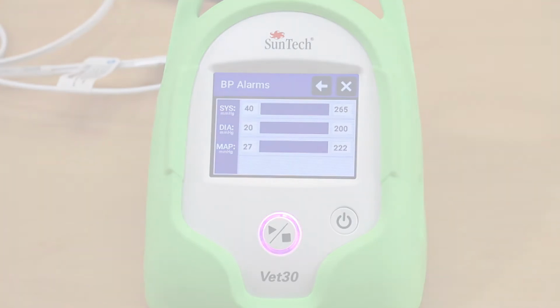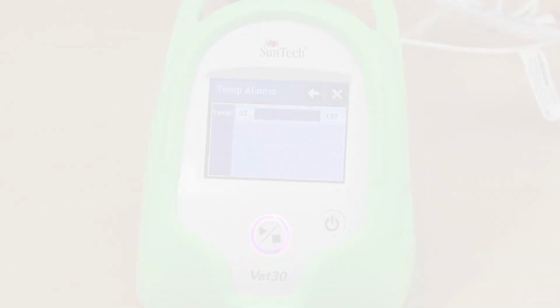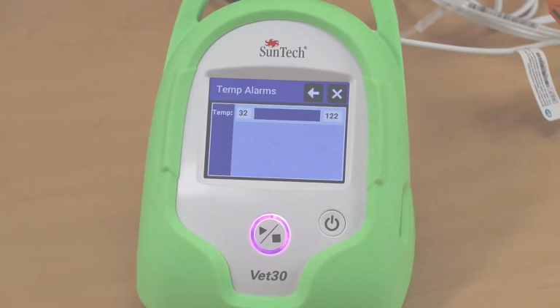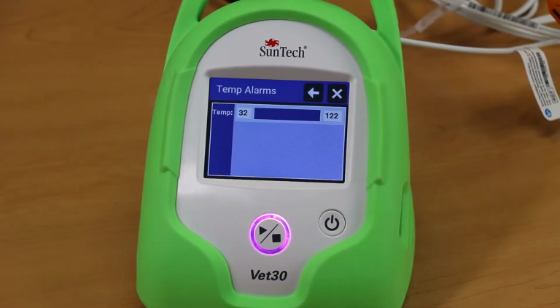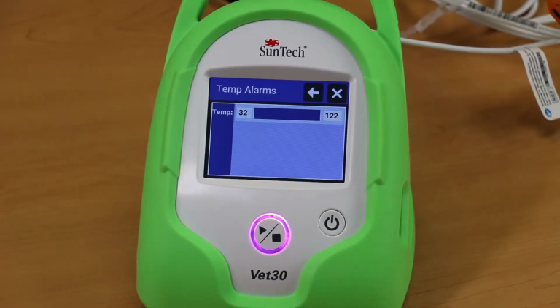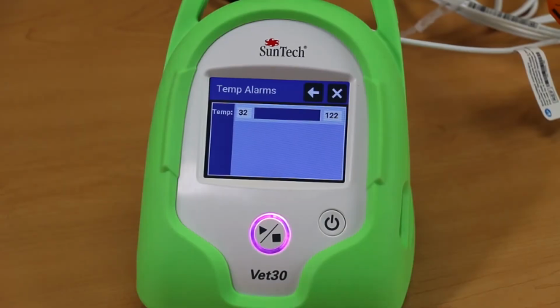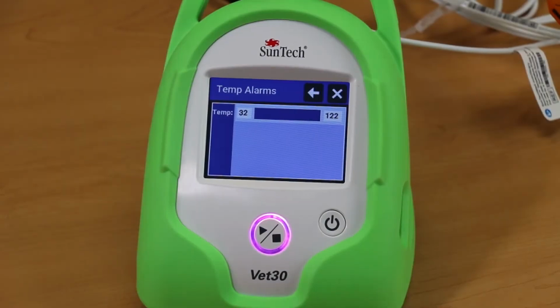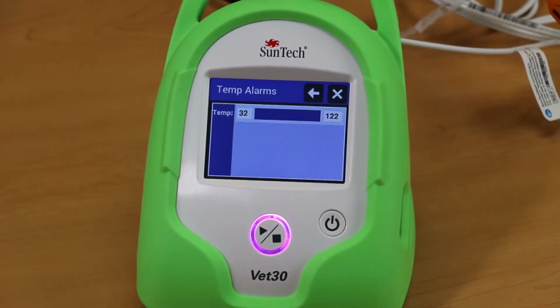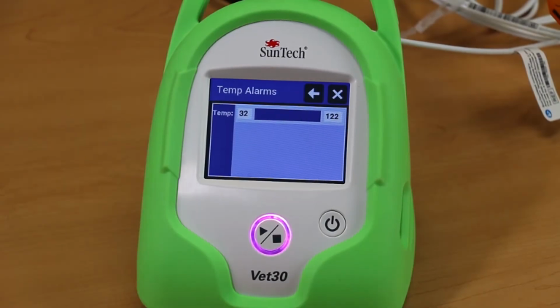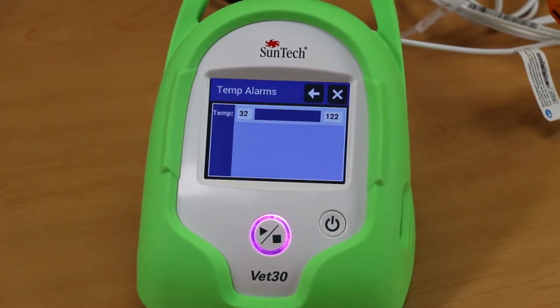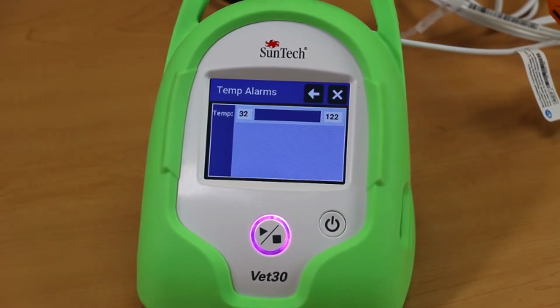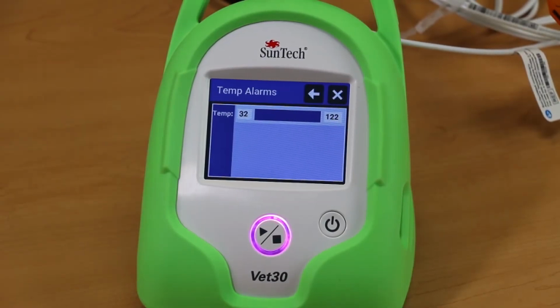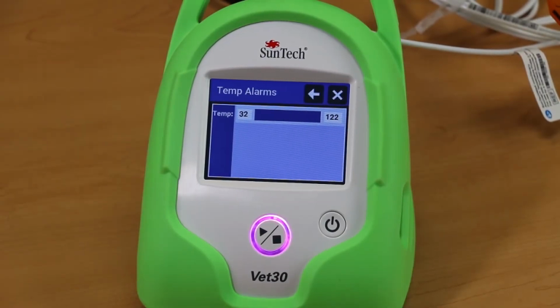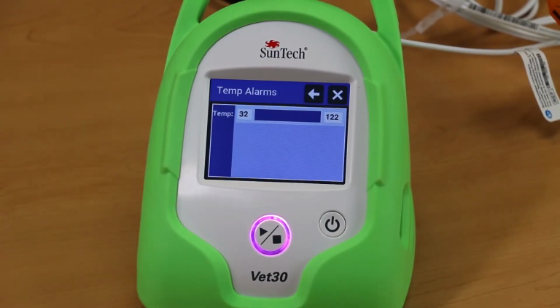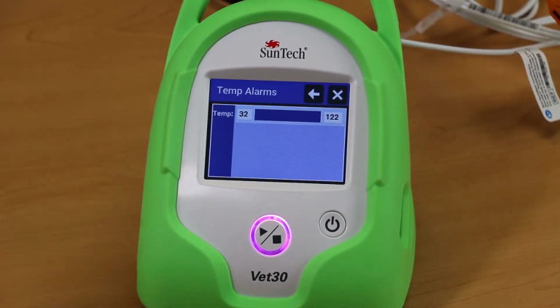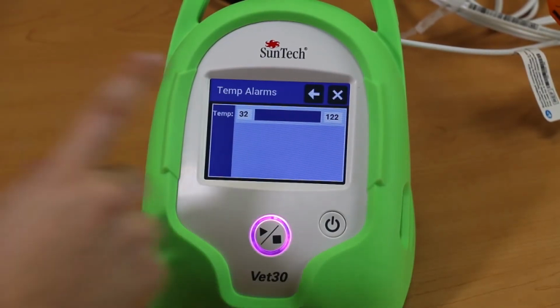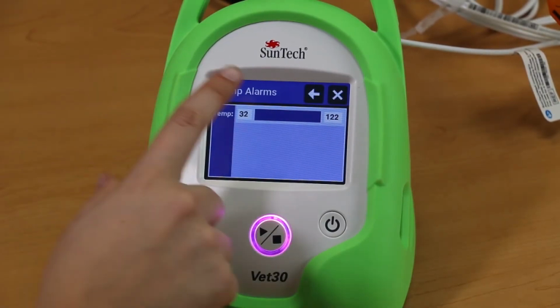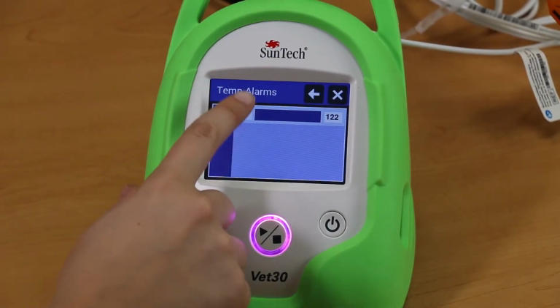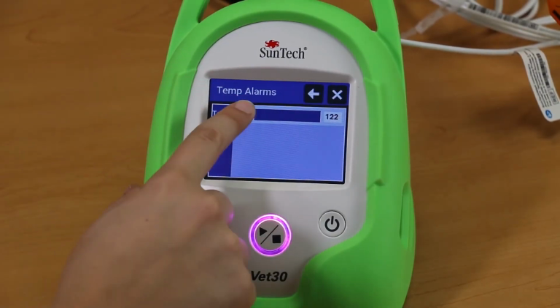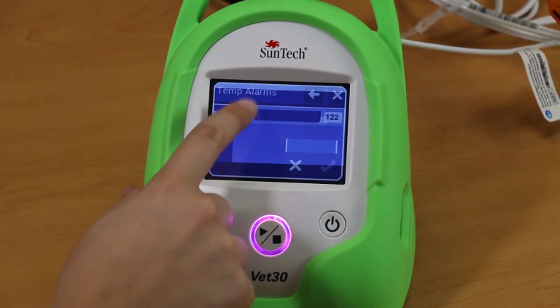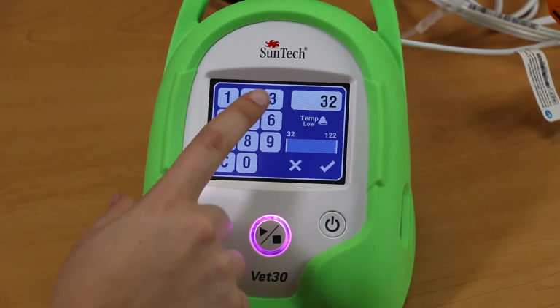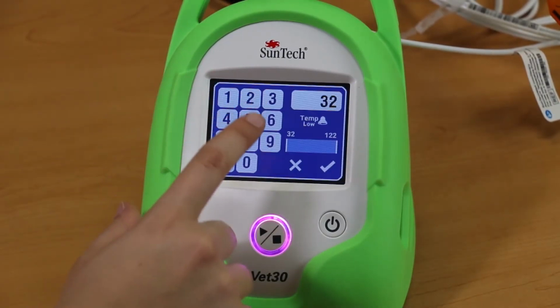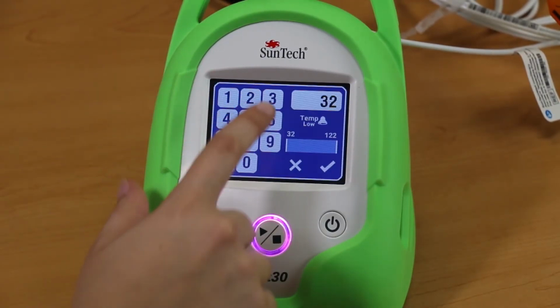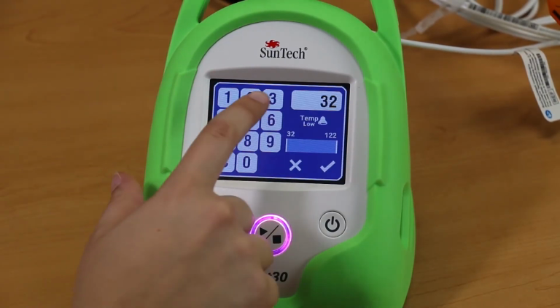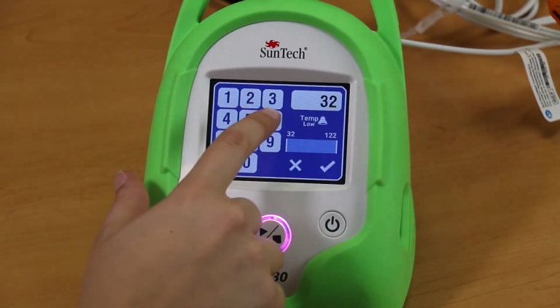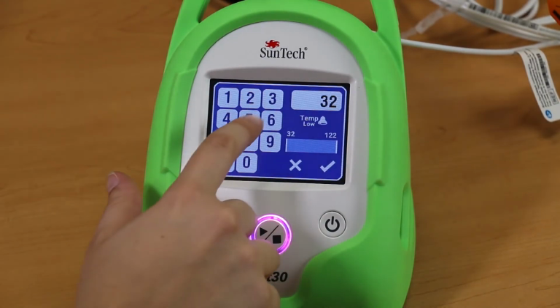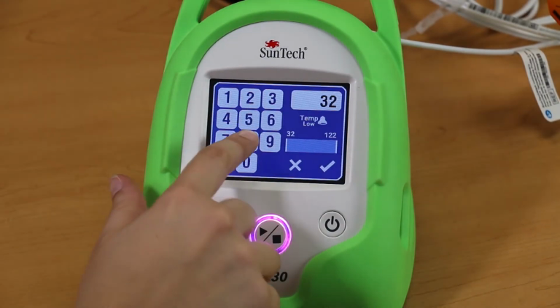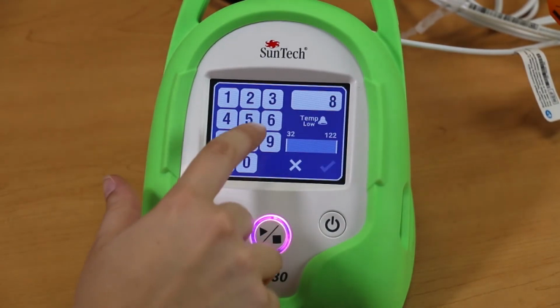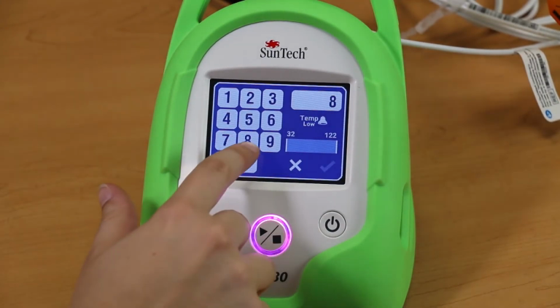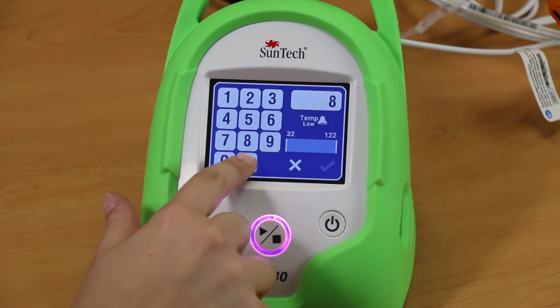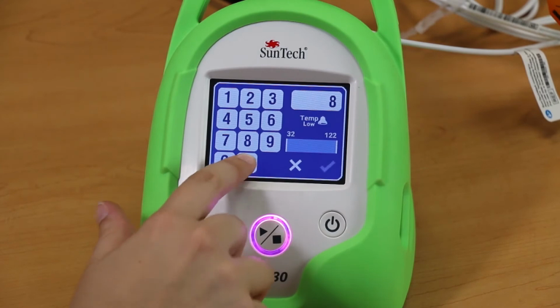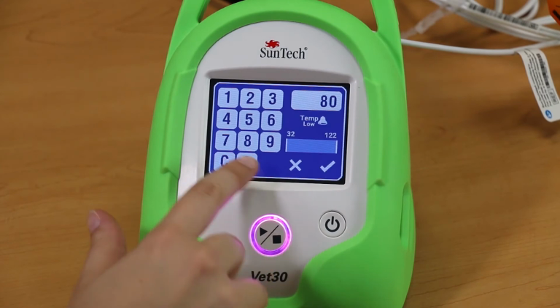To set an alarm limit, use the keypad to type in the desired value and touch the check mark.